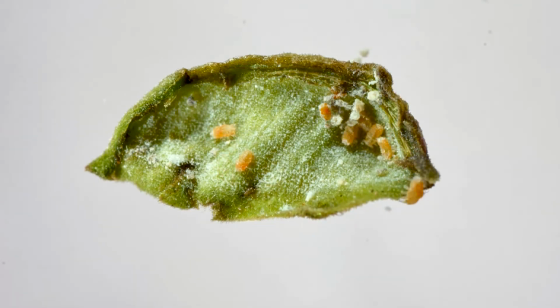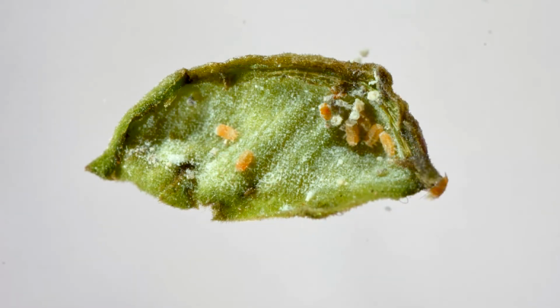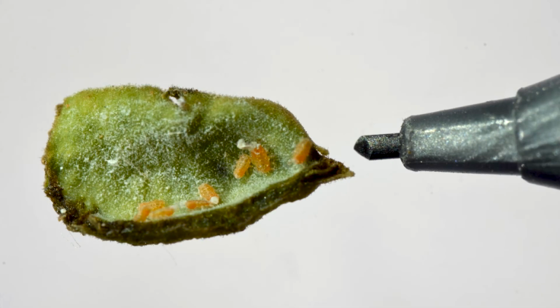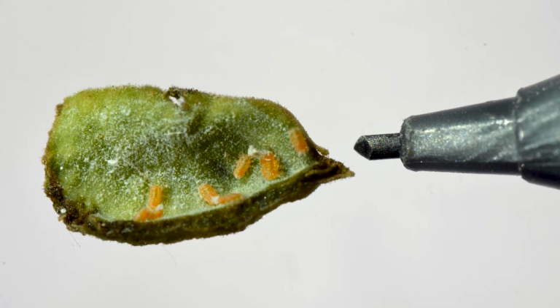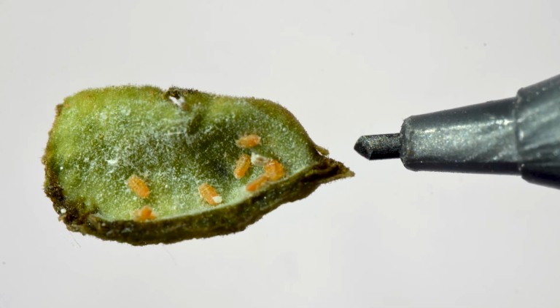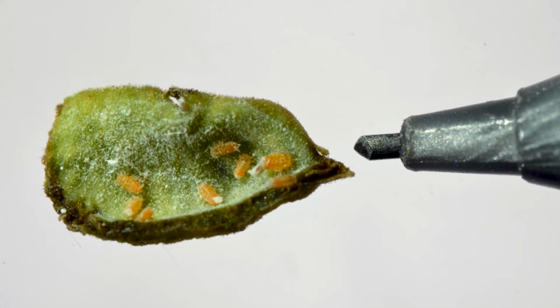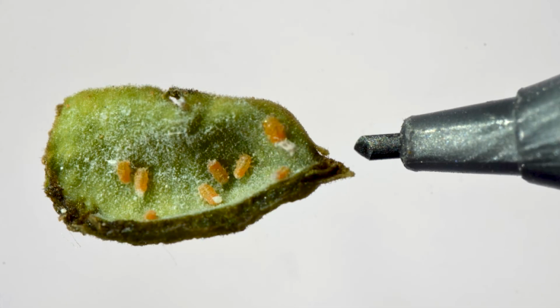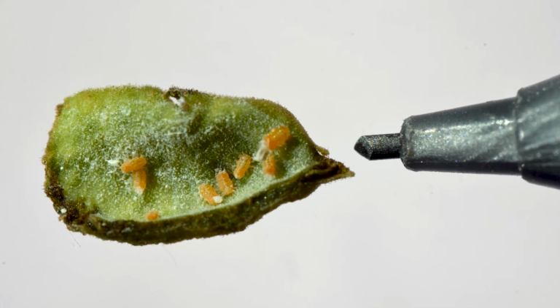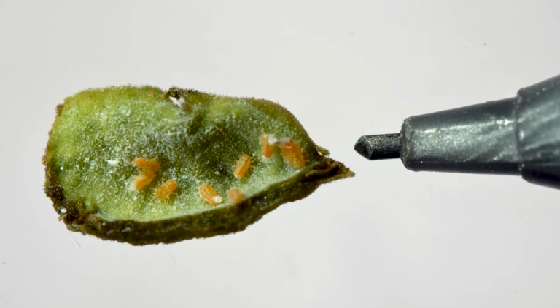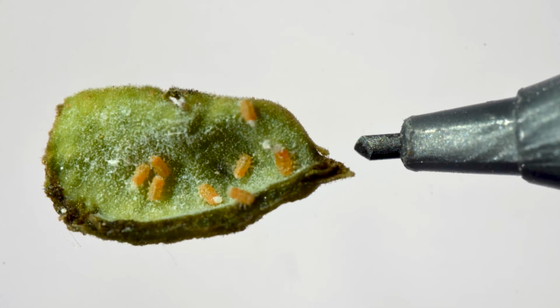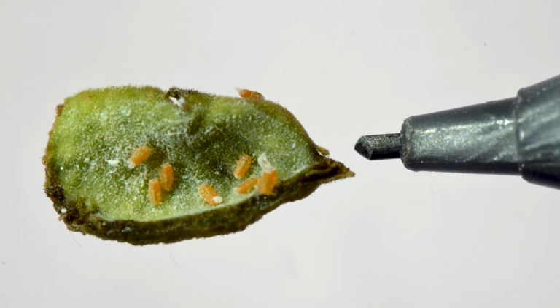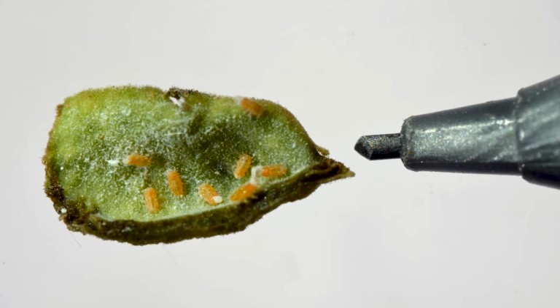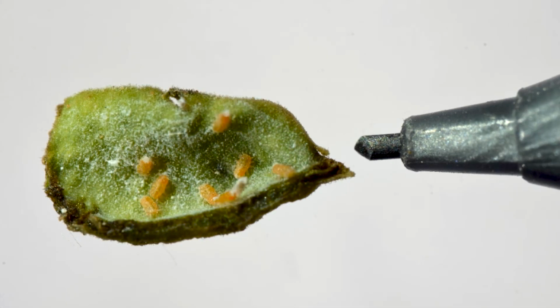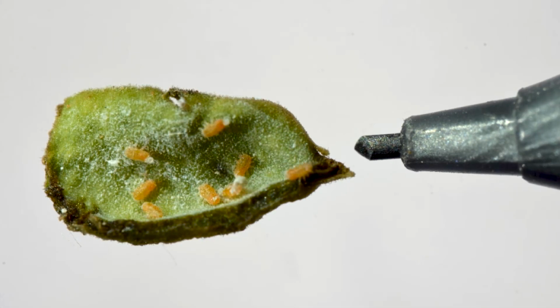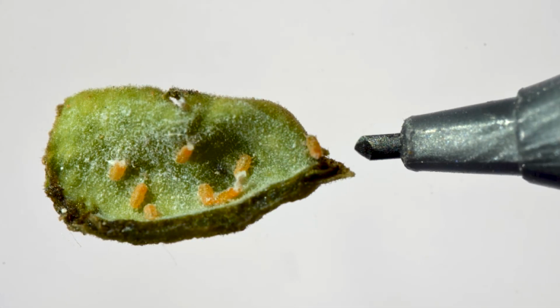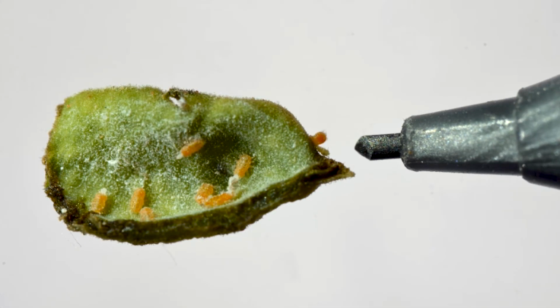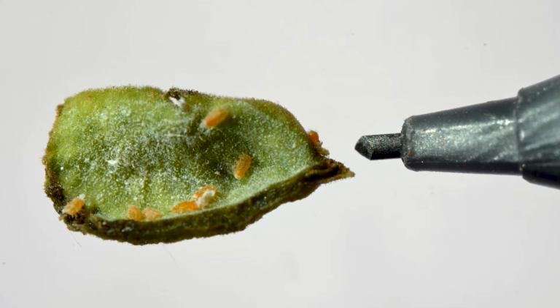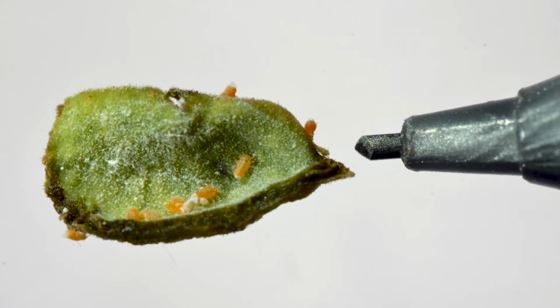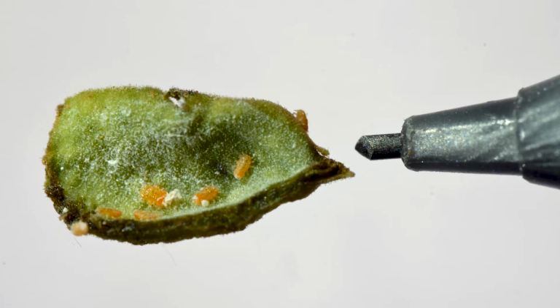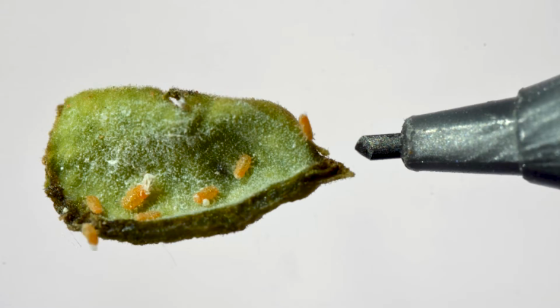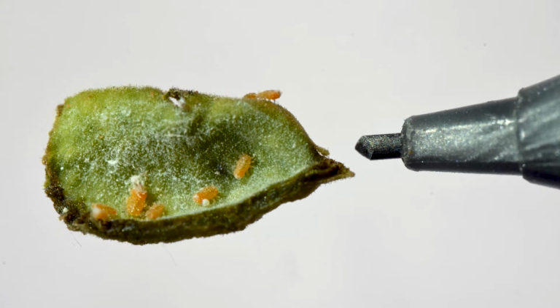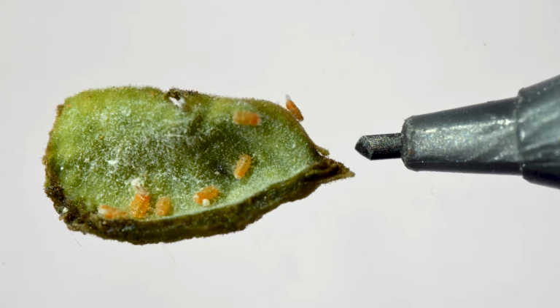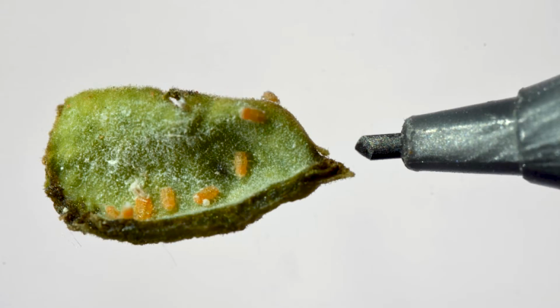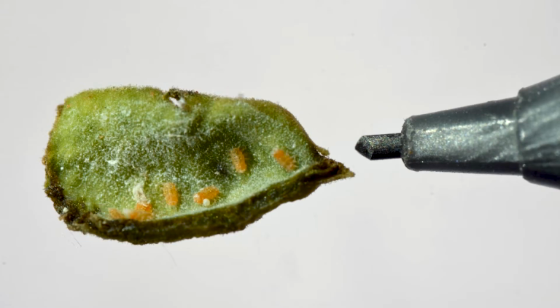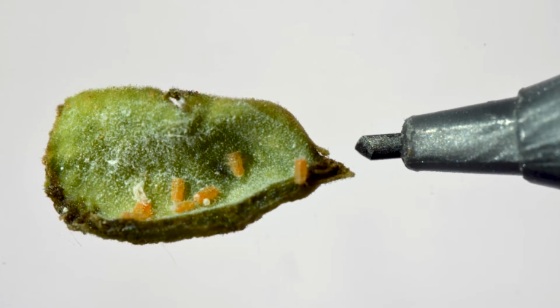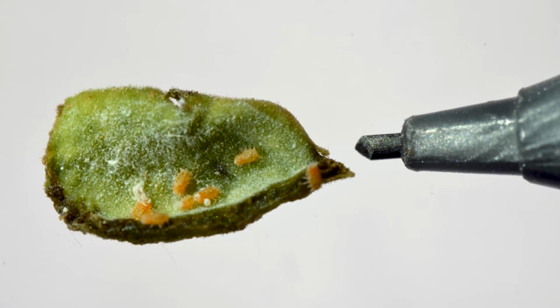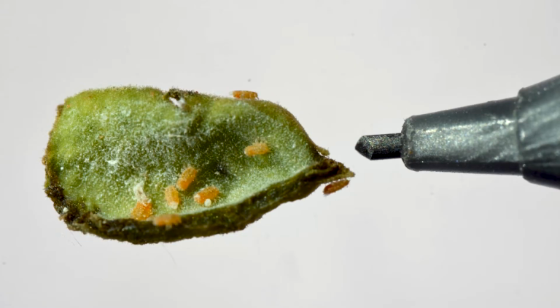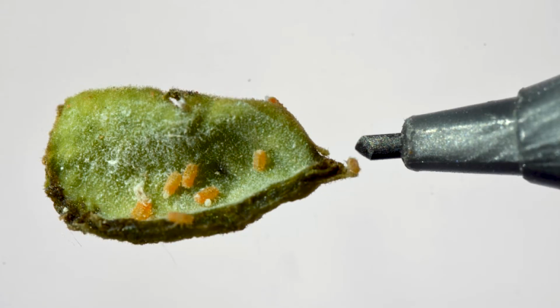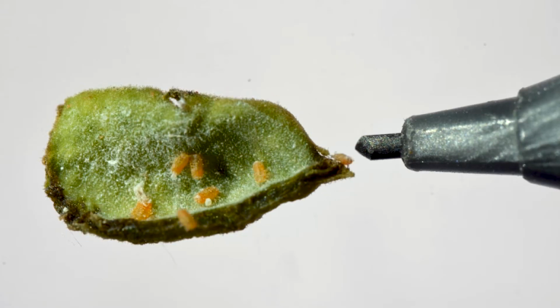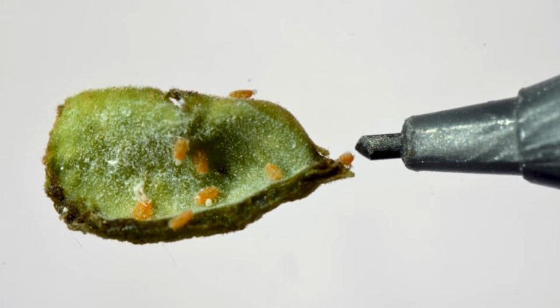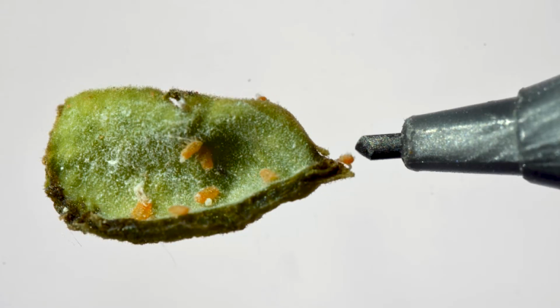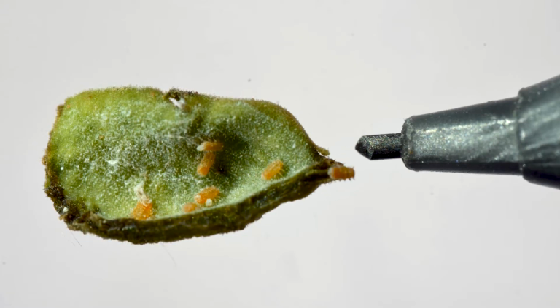And when I say tiny, these things are less than a millimeter in body length. That's the tip of a mechanical pencil for scale.